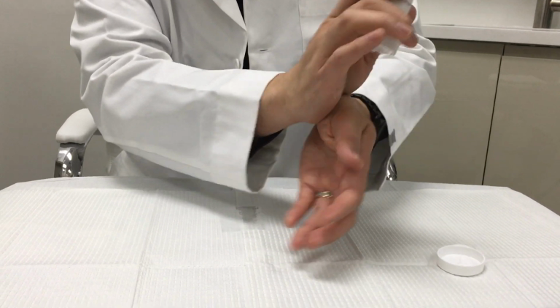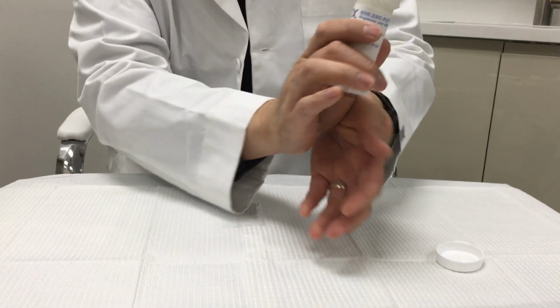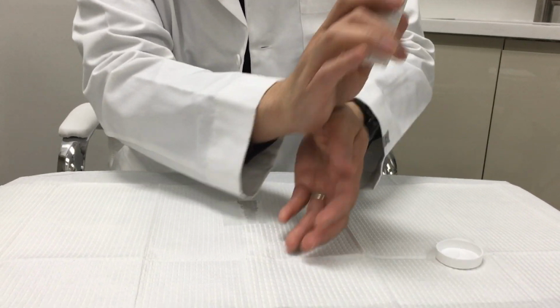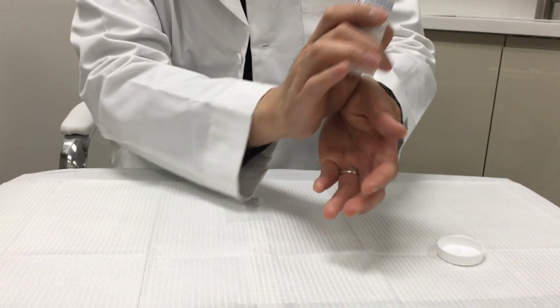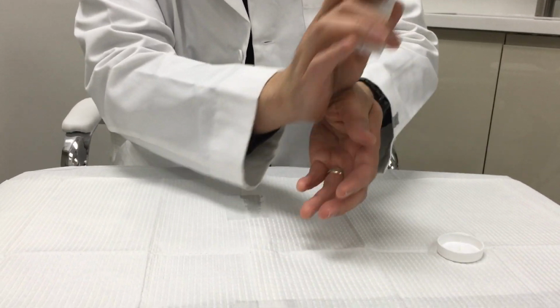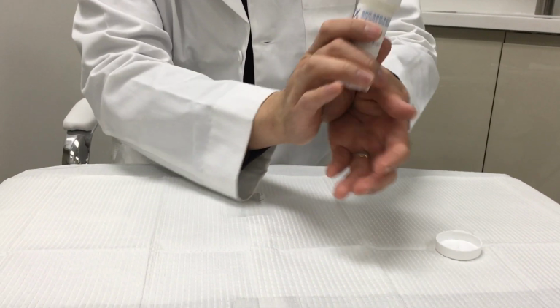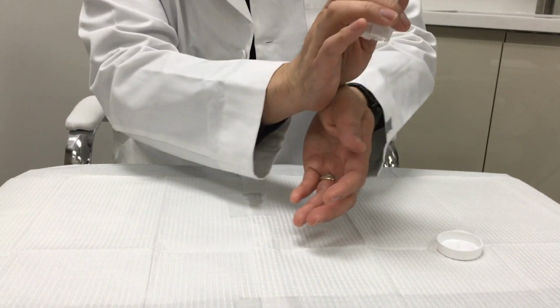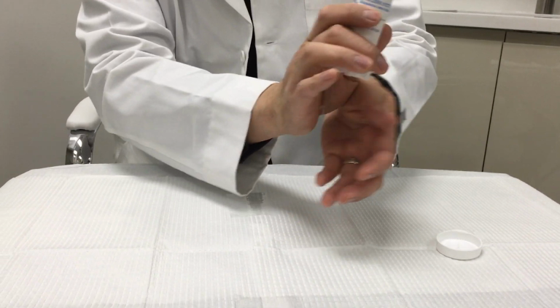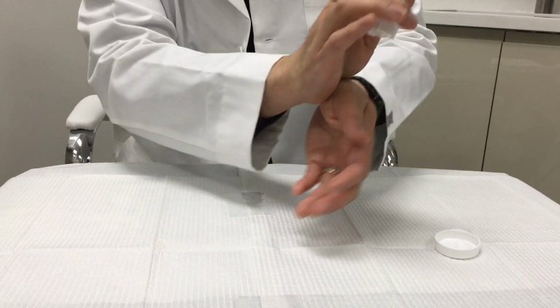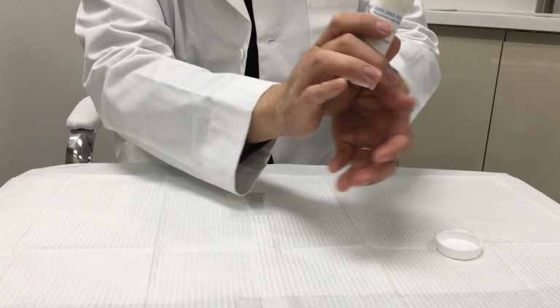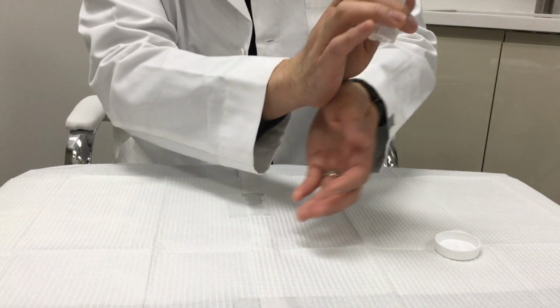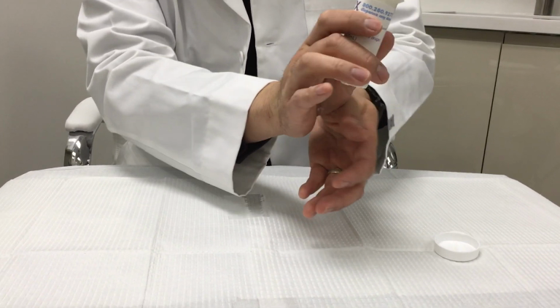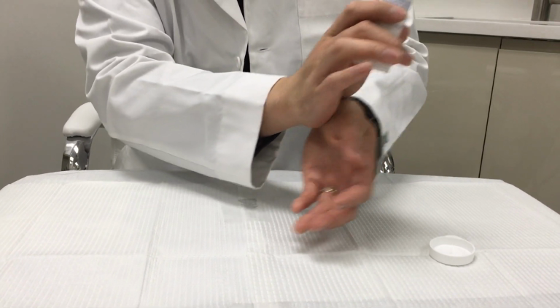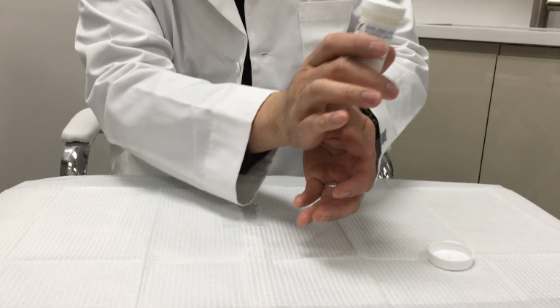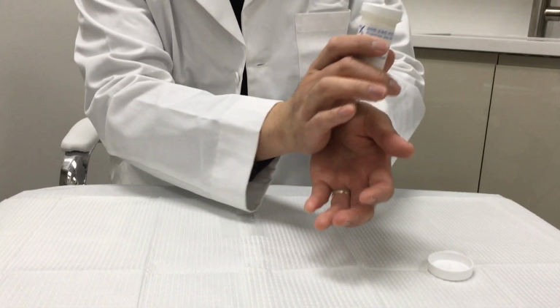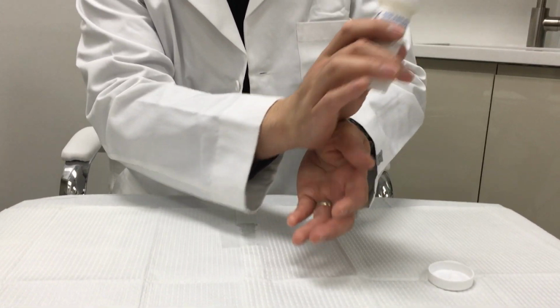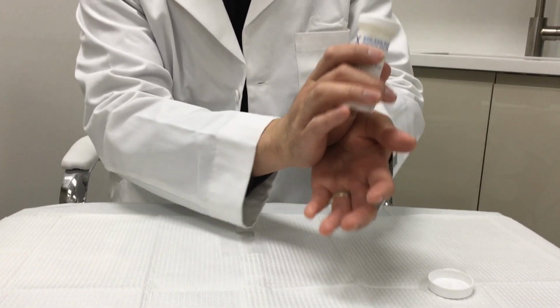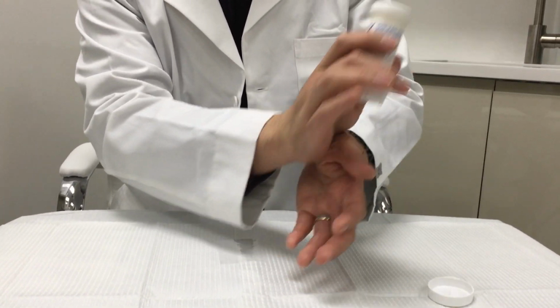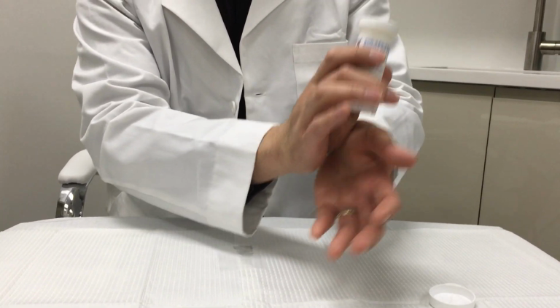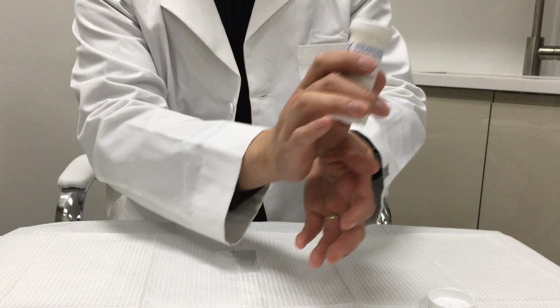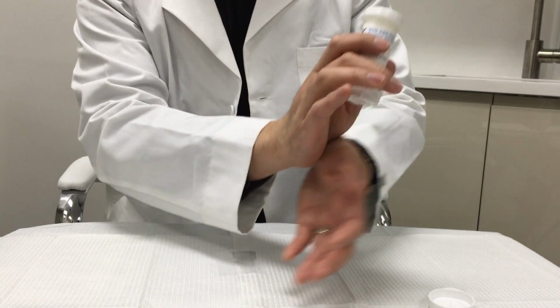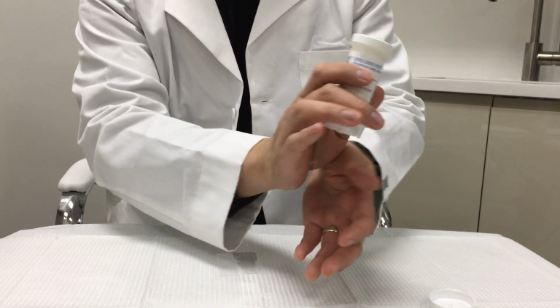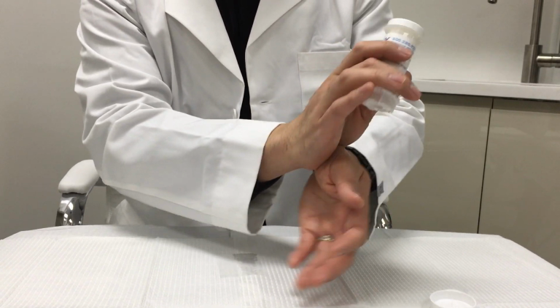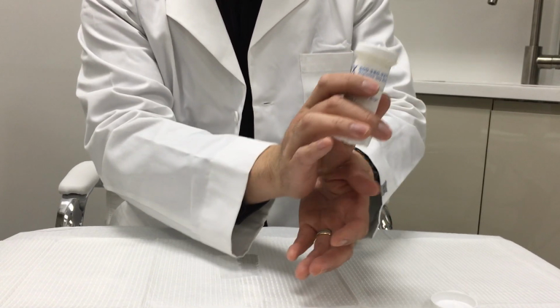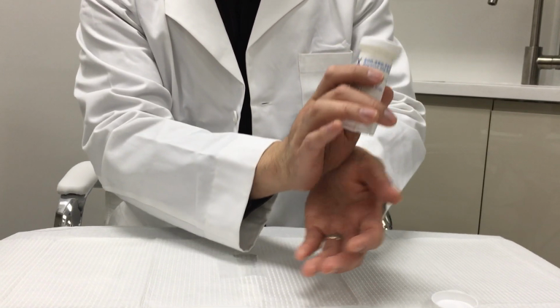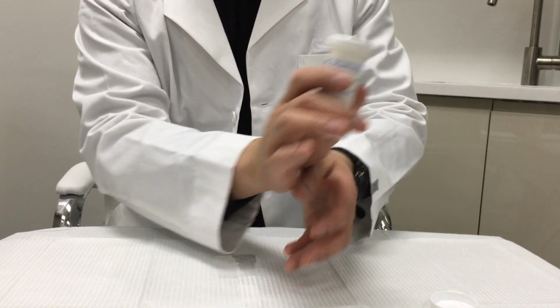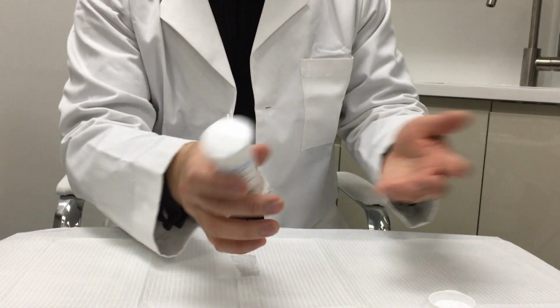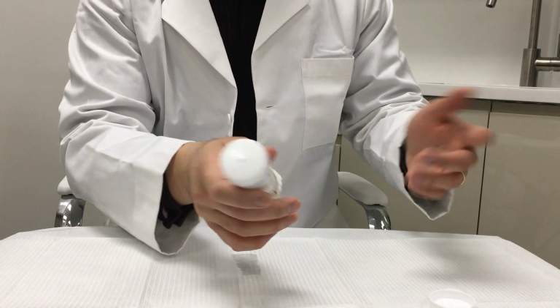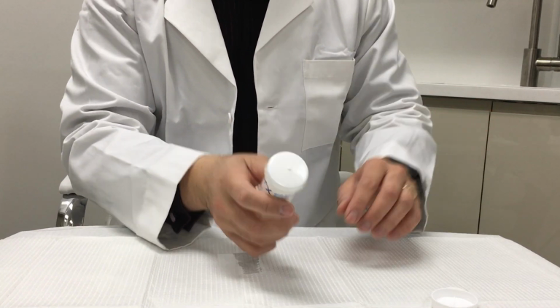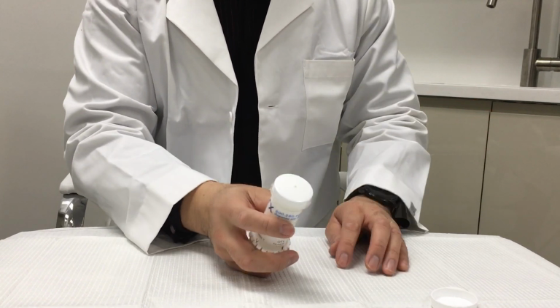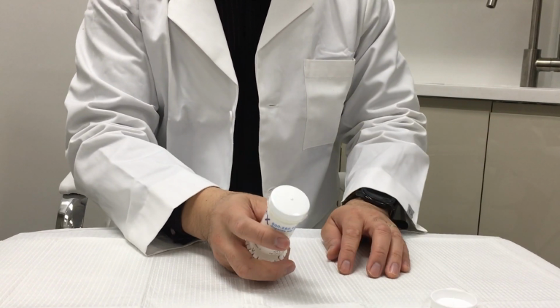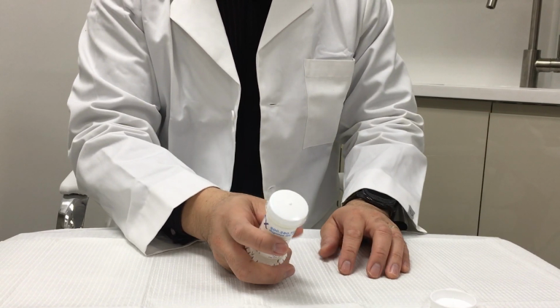There's no need for finger cots, no need to apply with the palm of your hands, and this avoids cross-contamination.